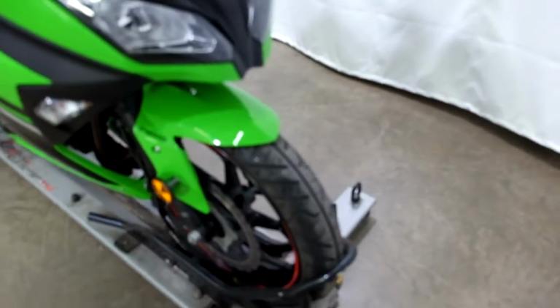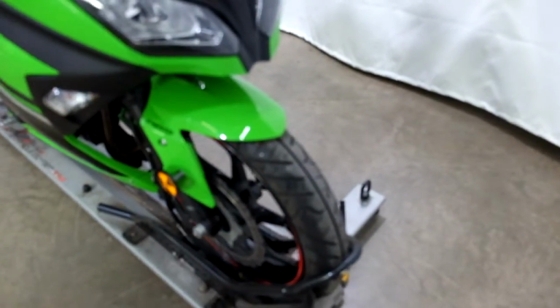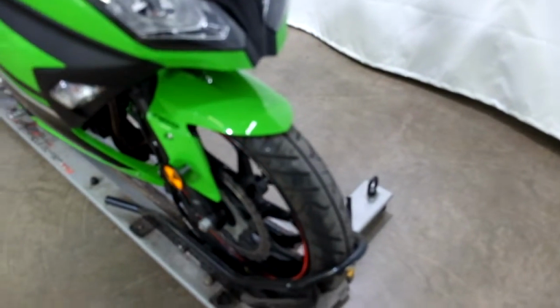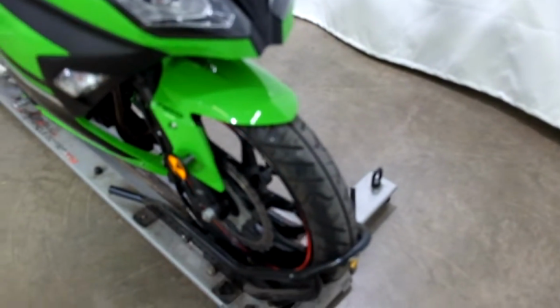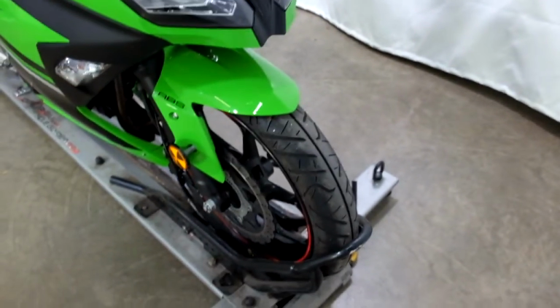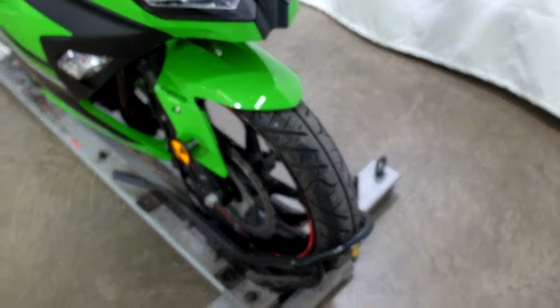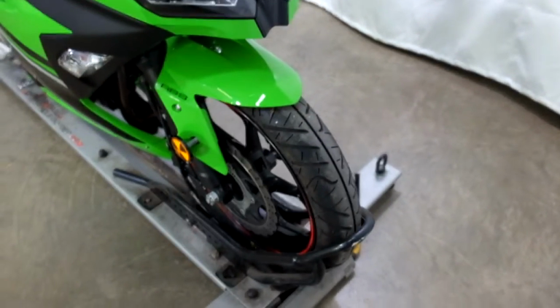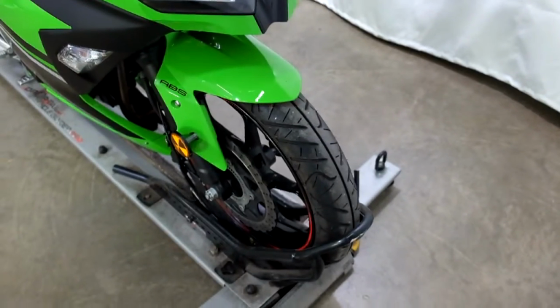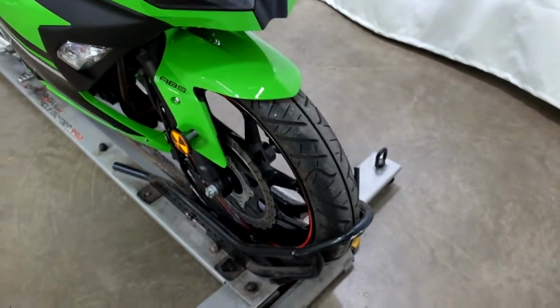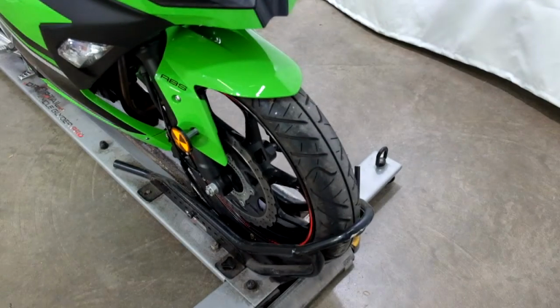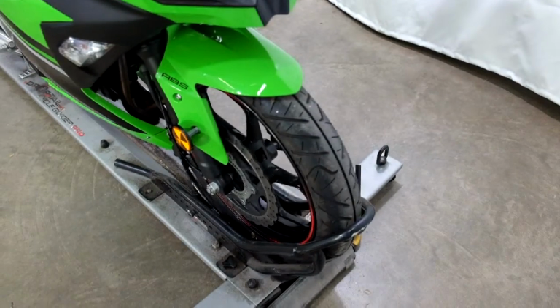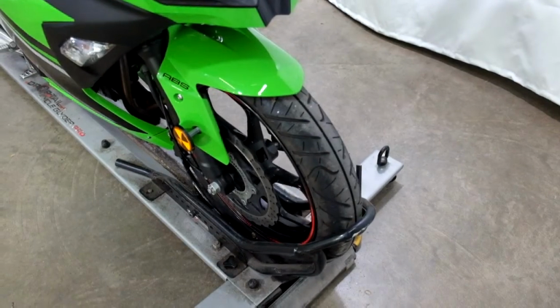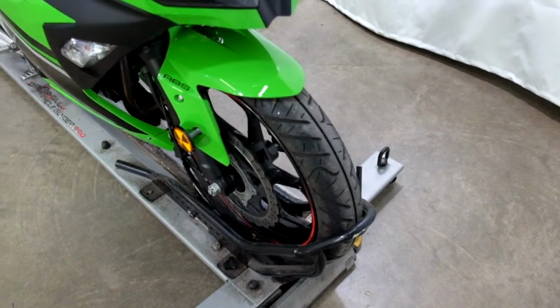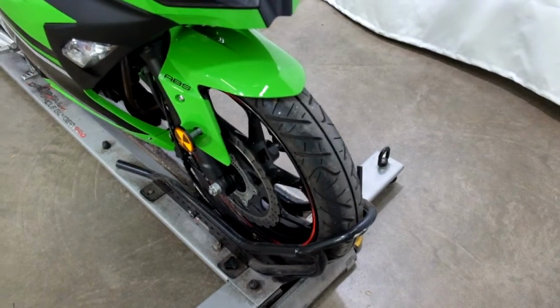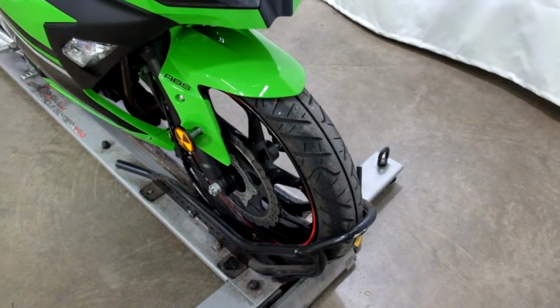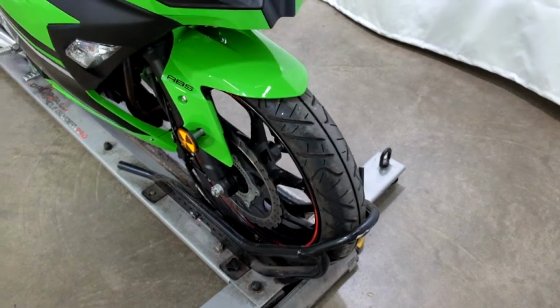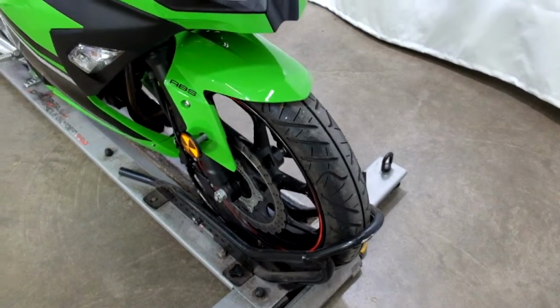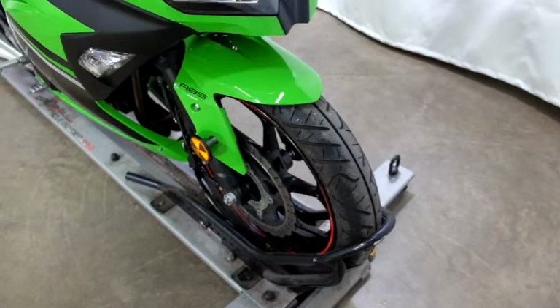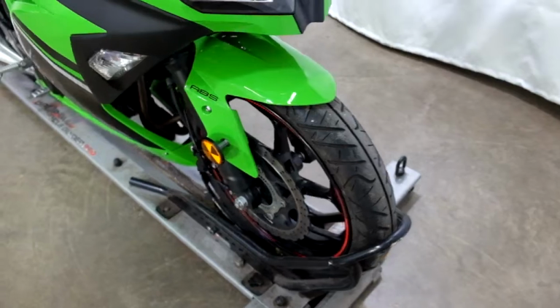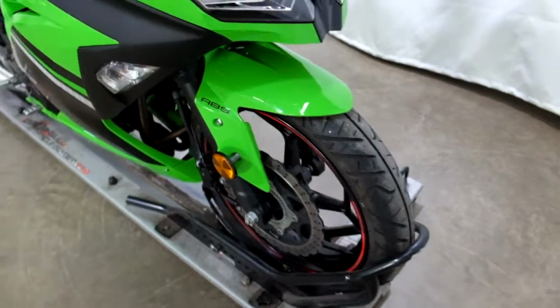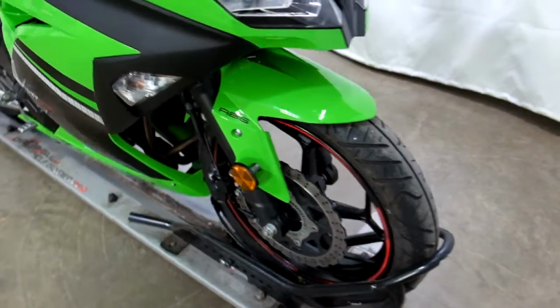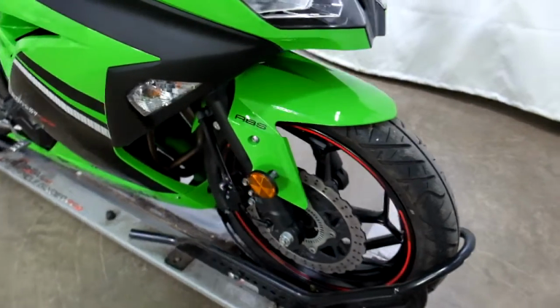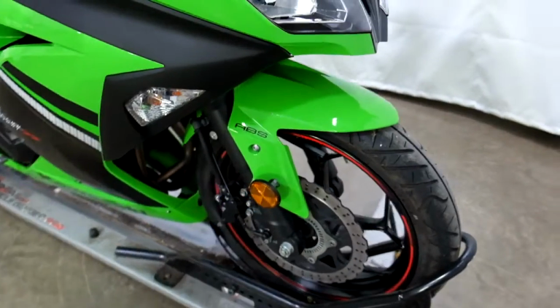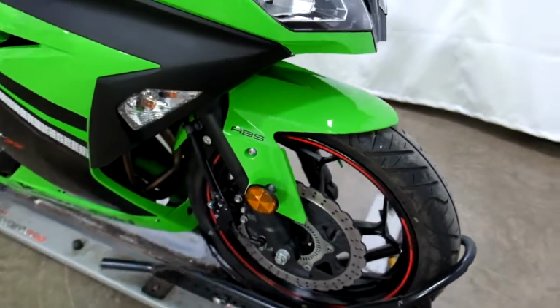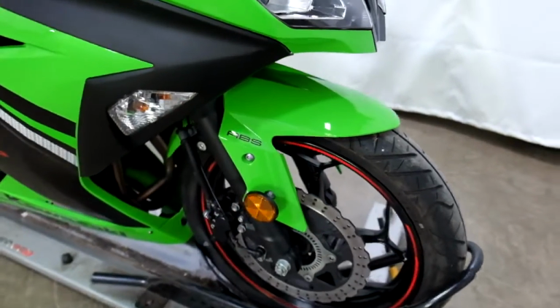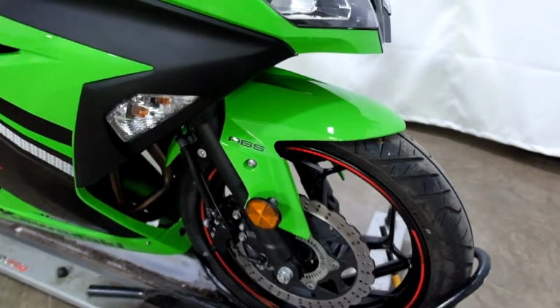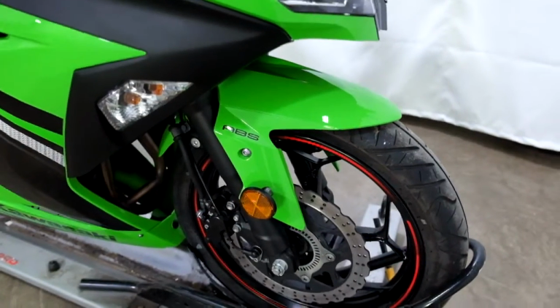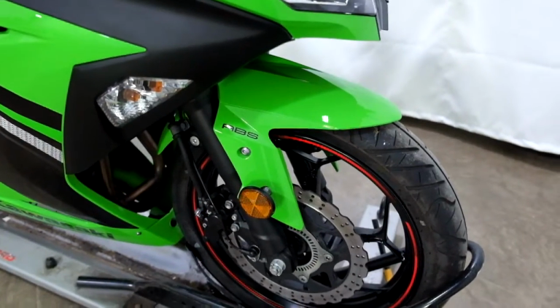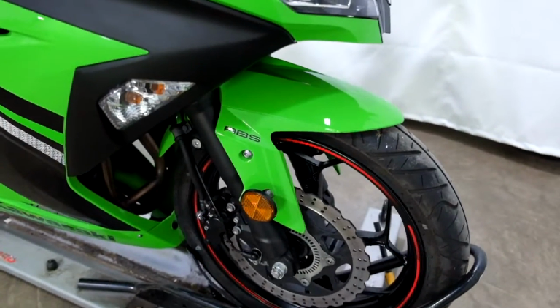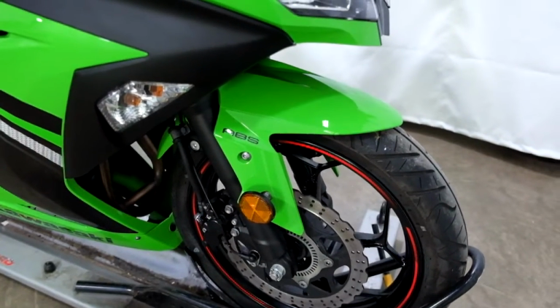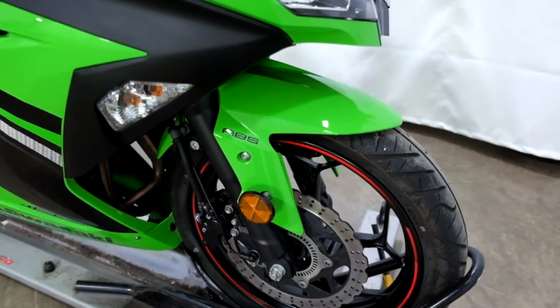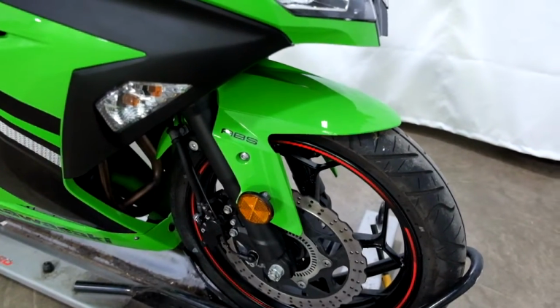The lower miles on it mean the tires are still in good shape. You can see it says ABS there.